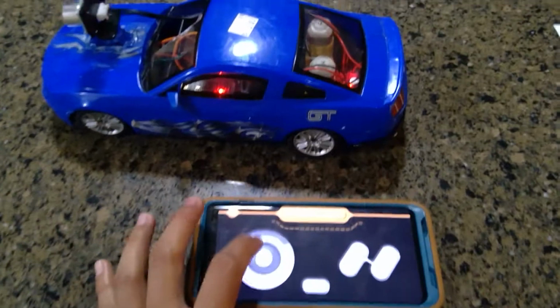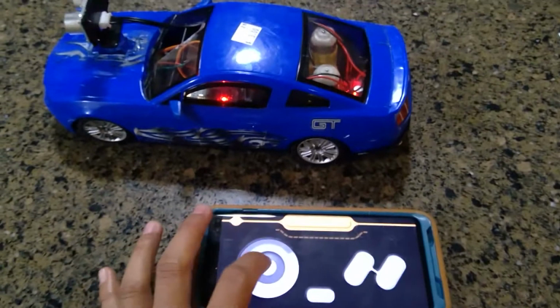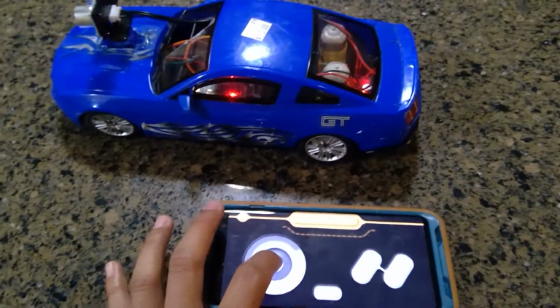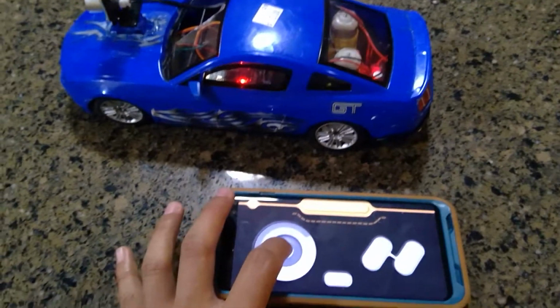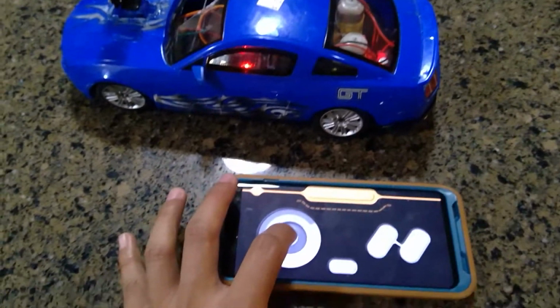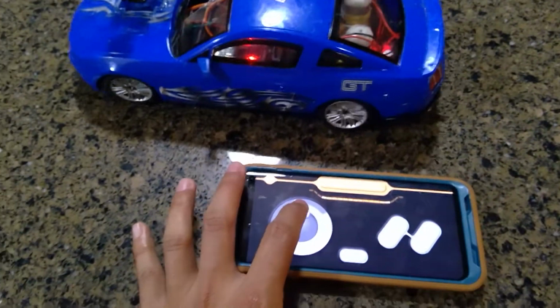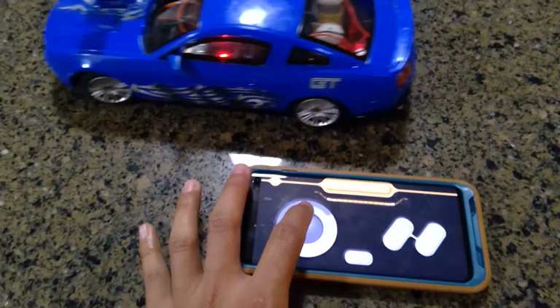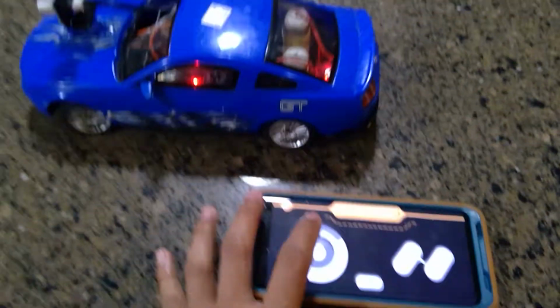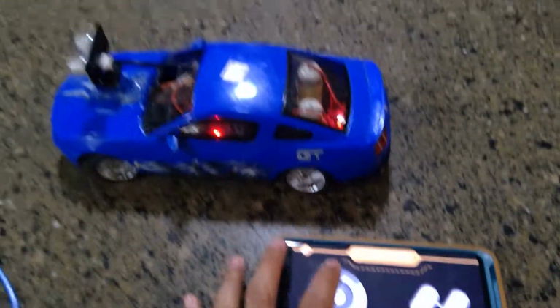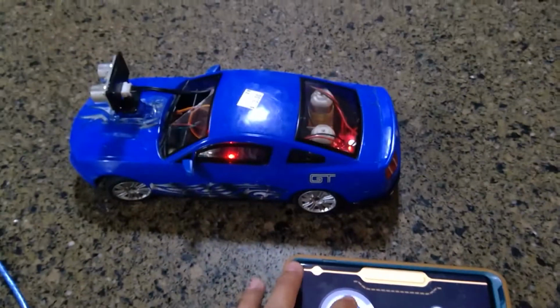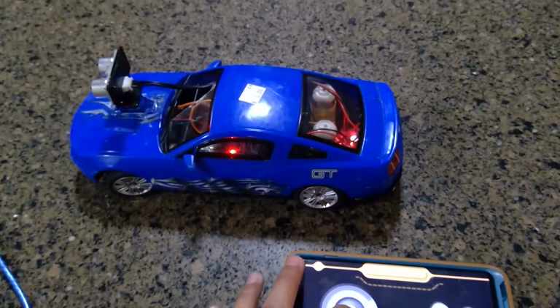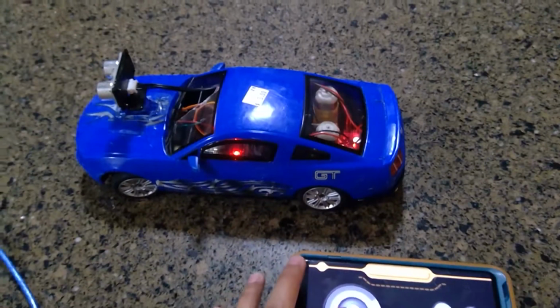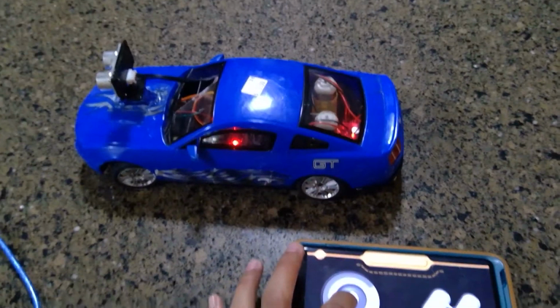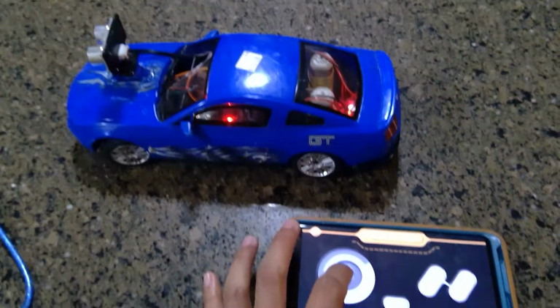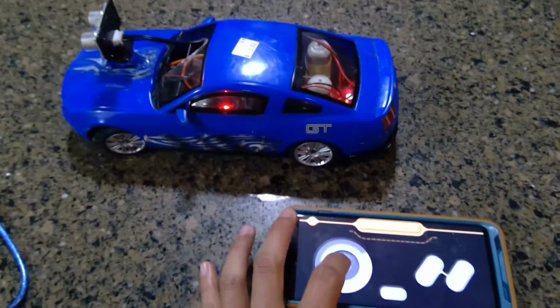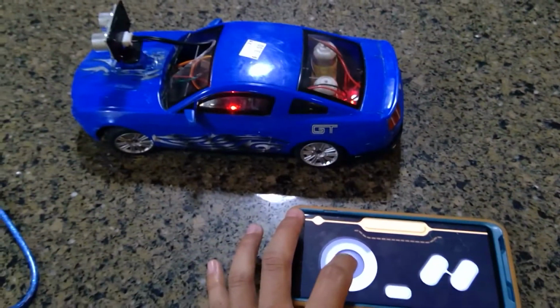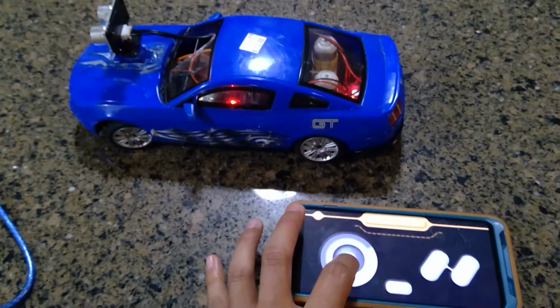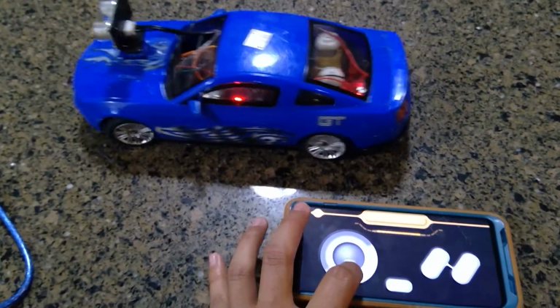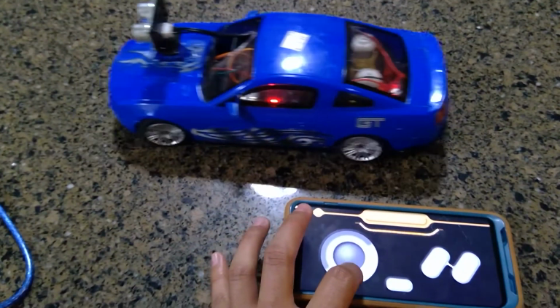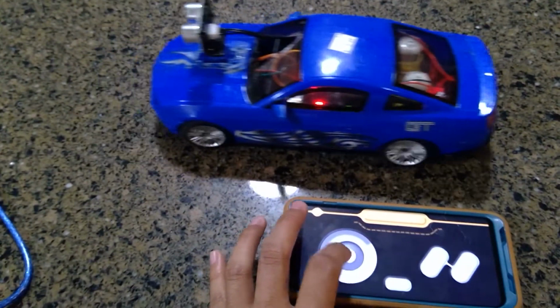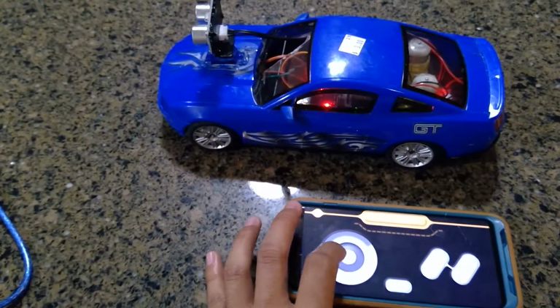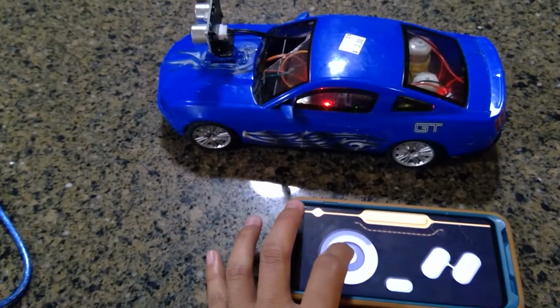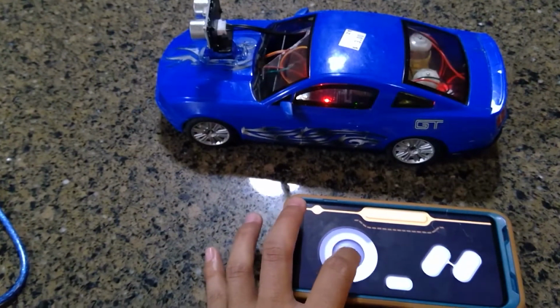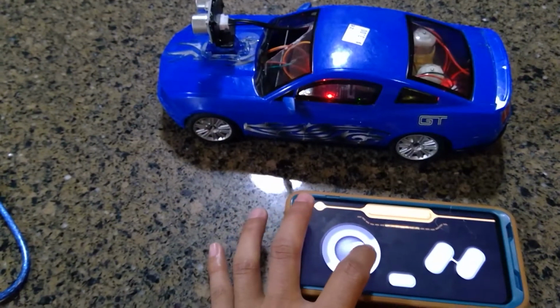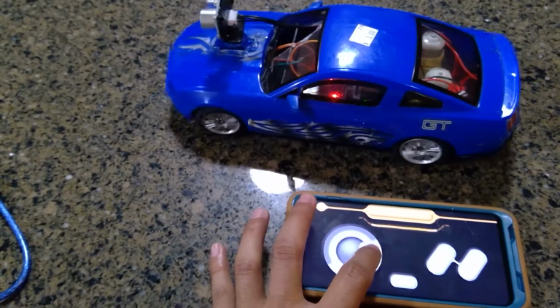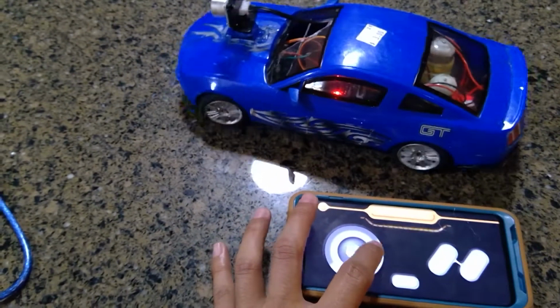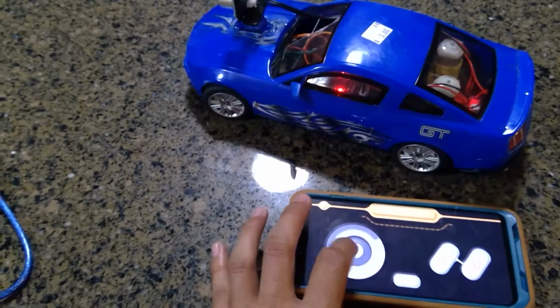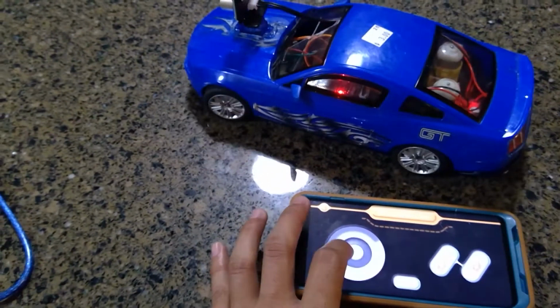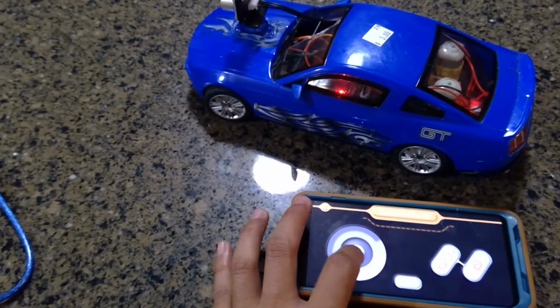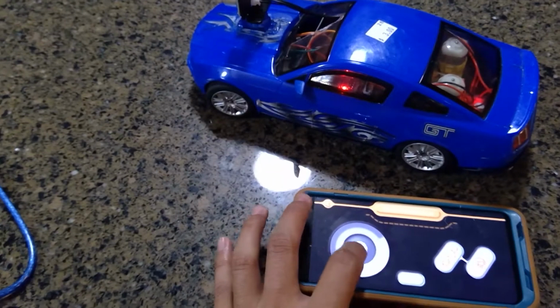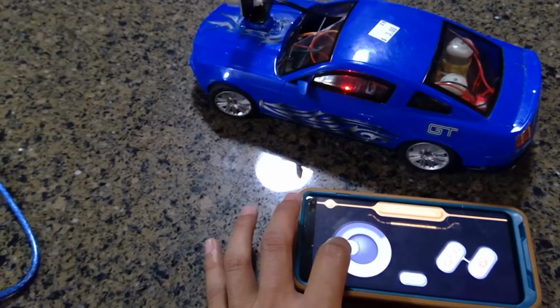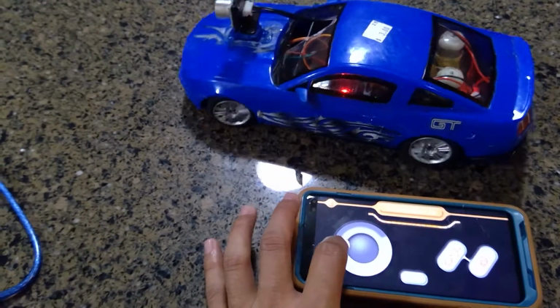You can see here real quick — it can go forward, it can go back, left and right.